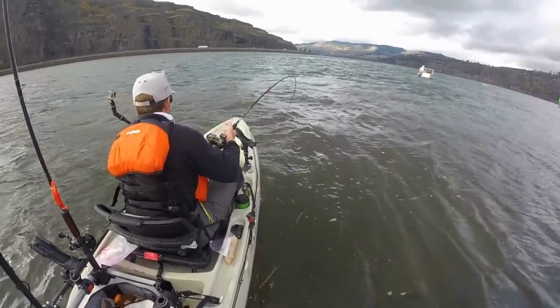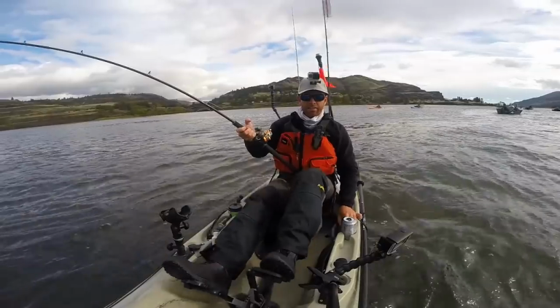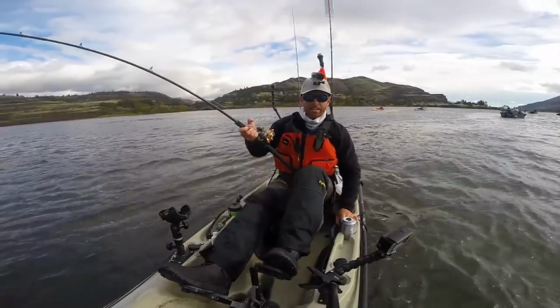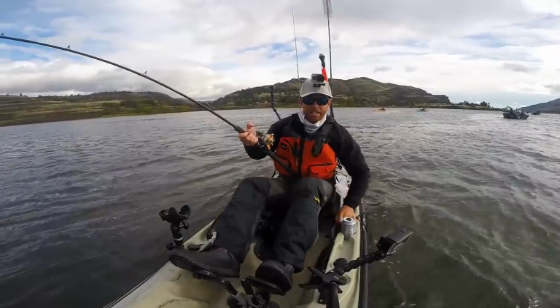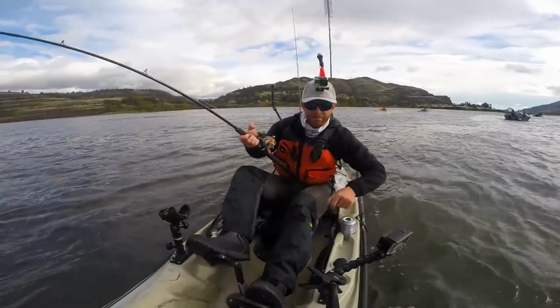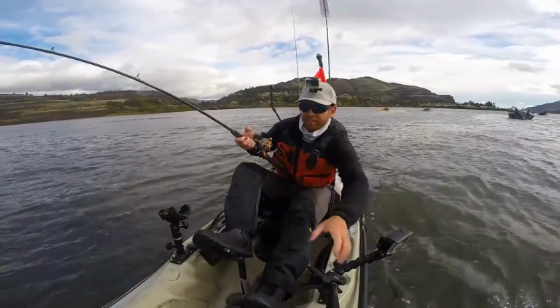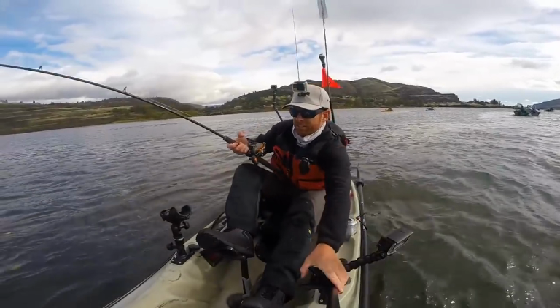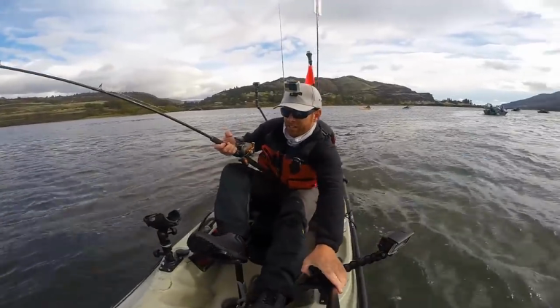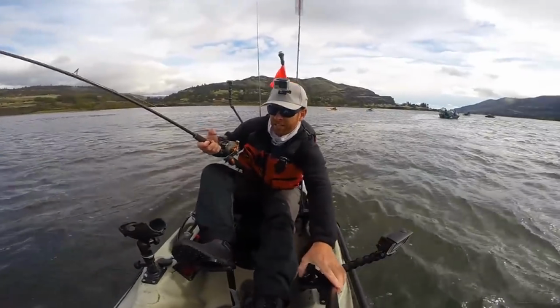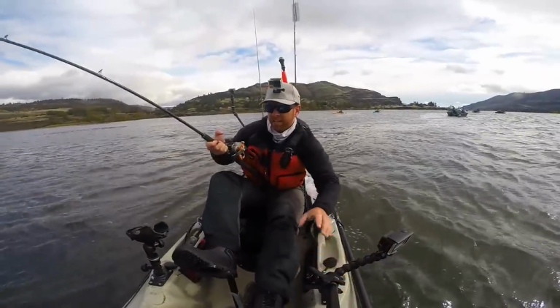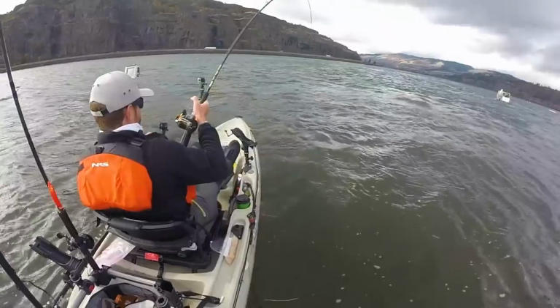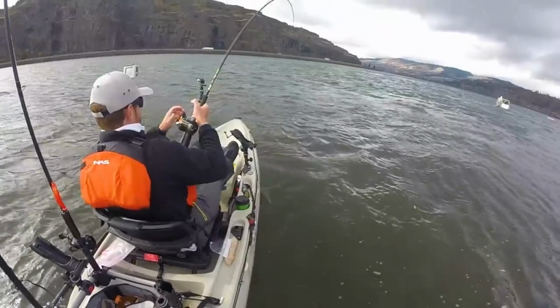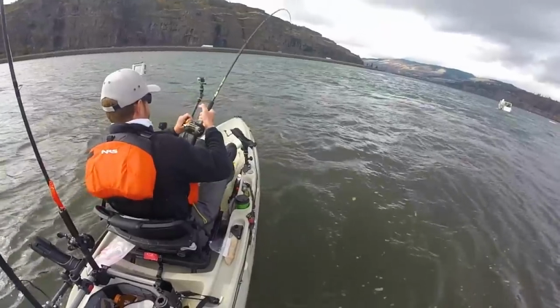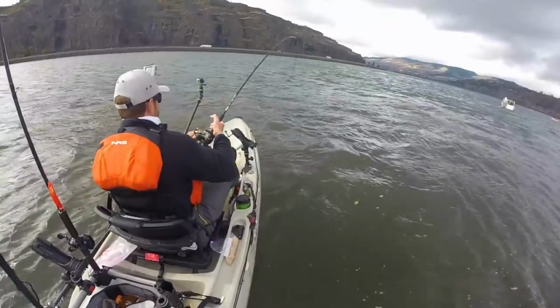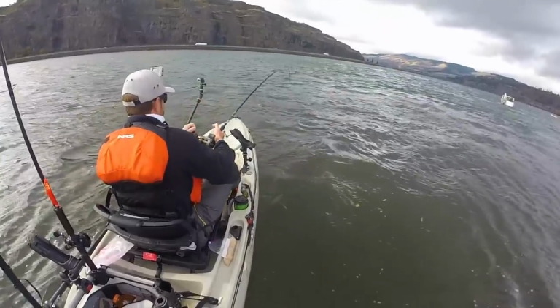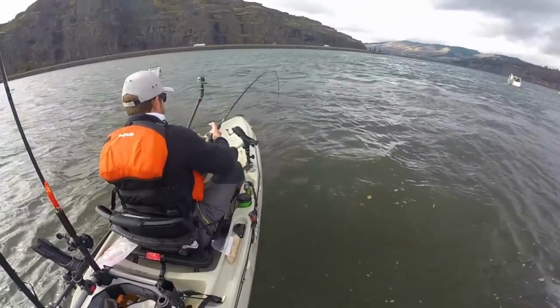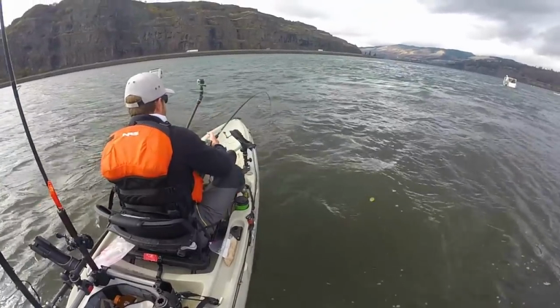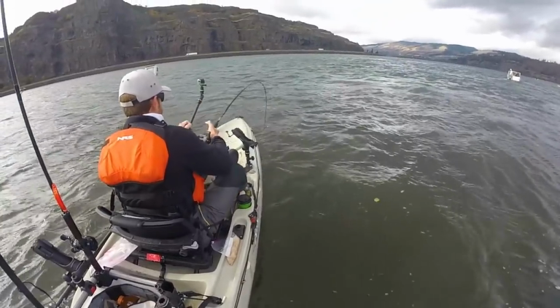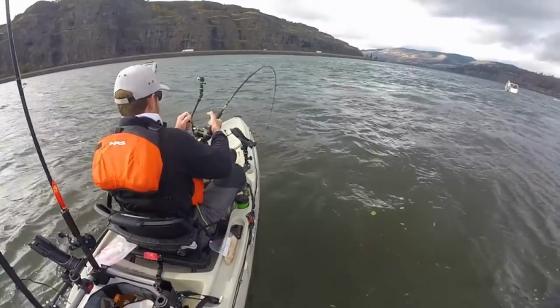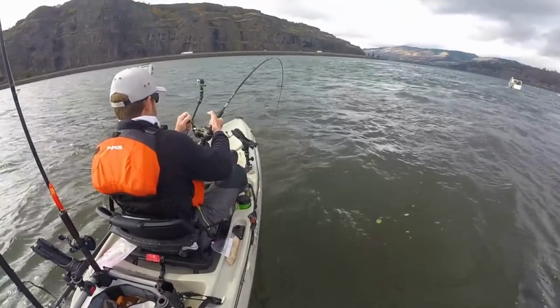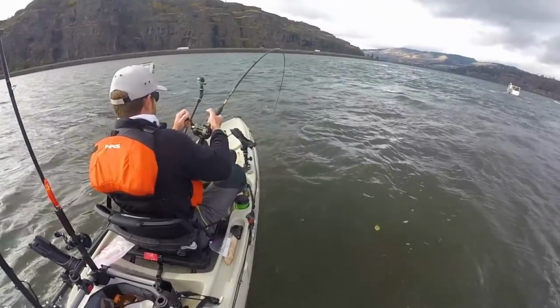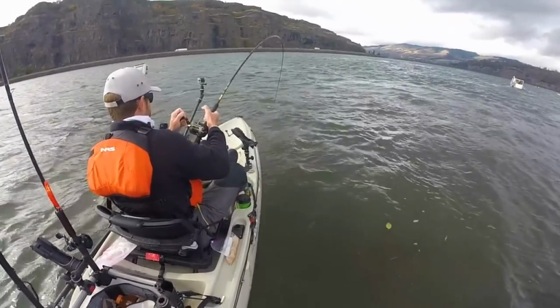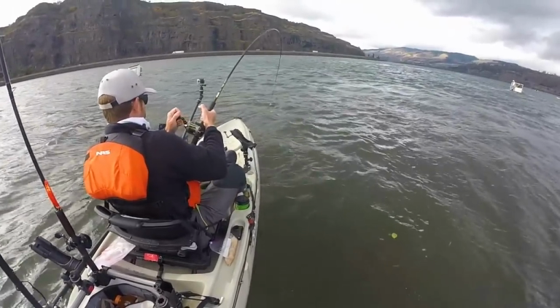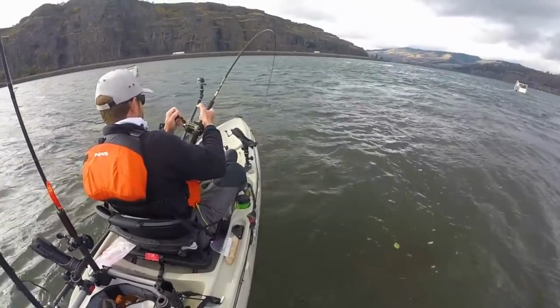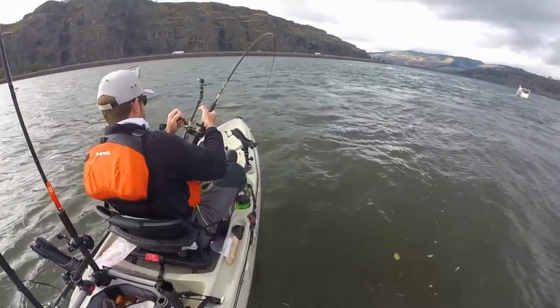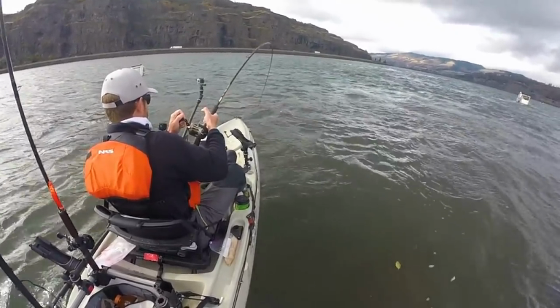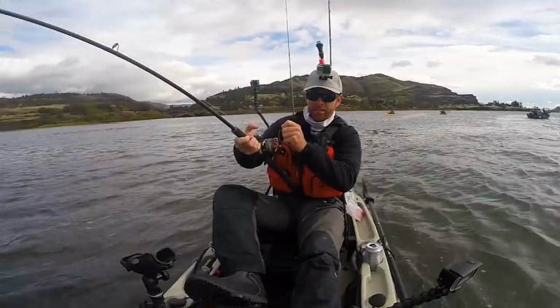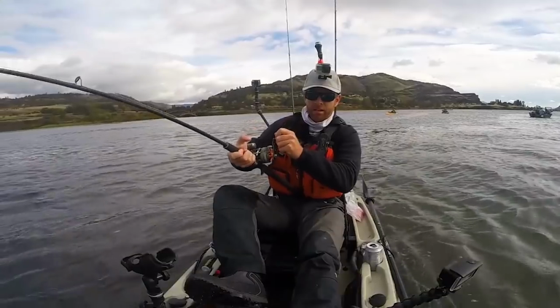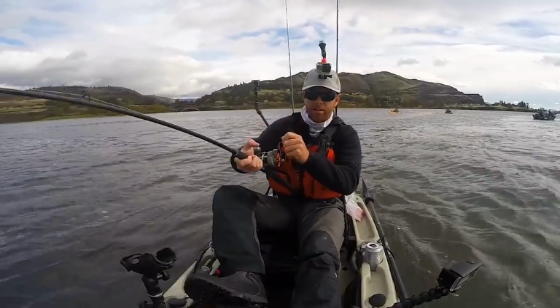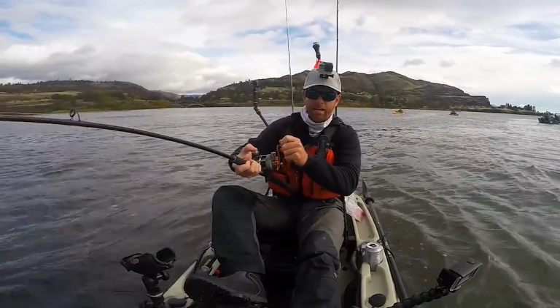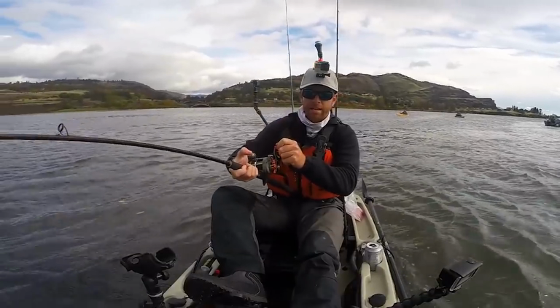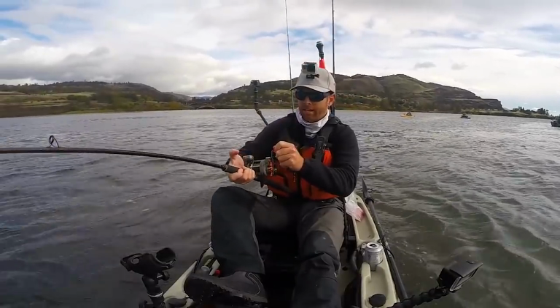I think I got a fish on — I can't even tell with all this current and wind. Oh yeah, yeah, yeah!